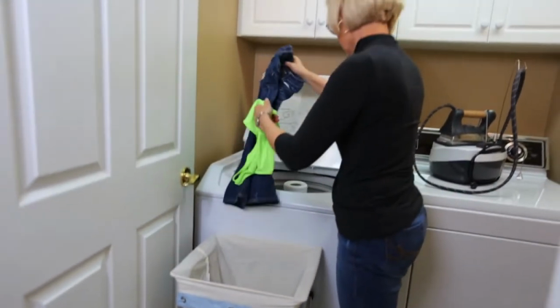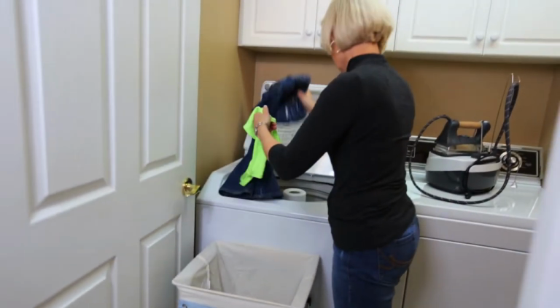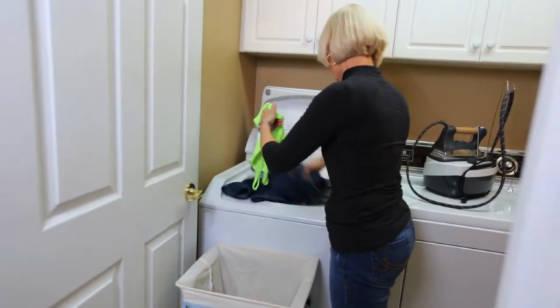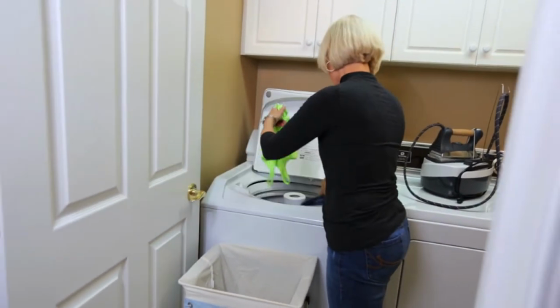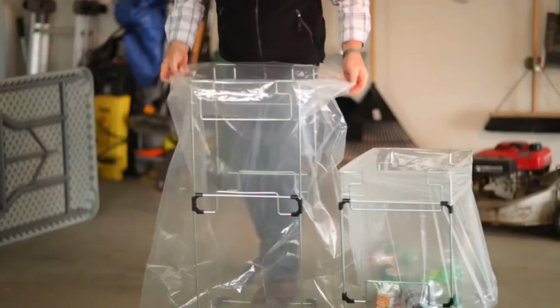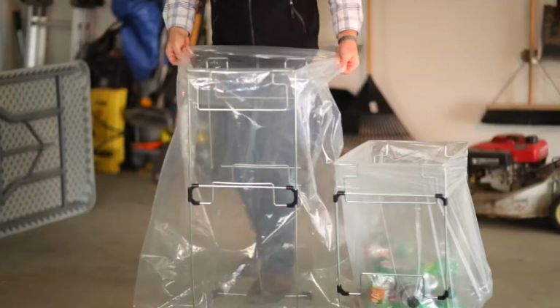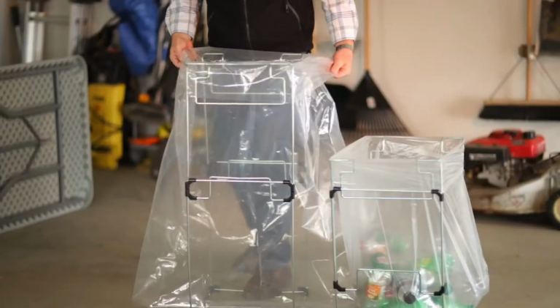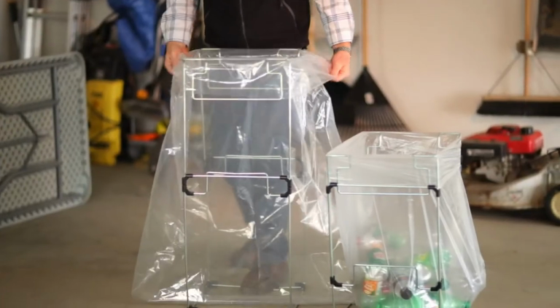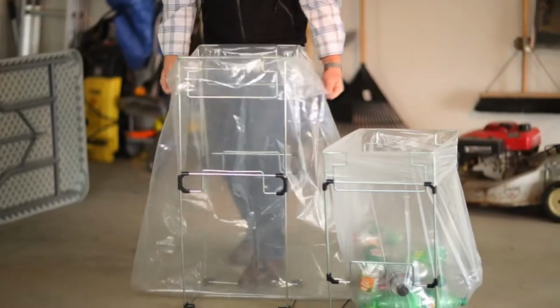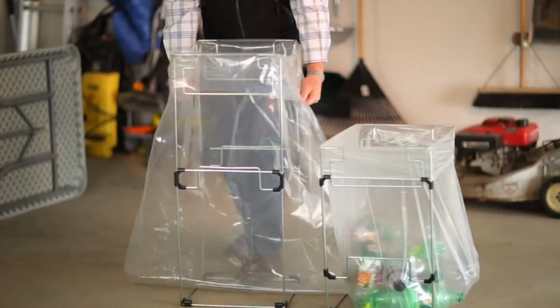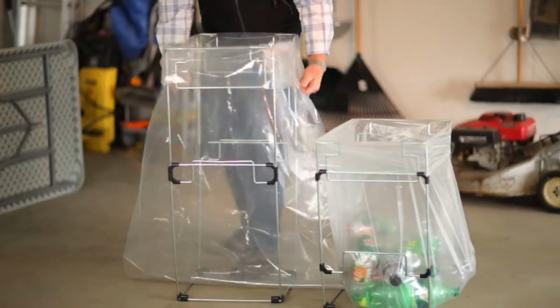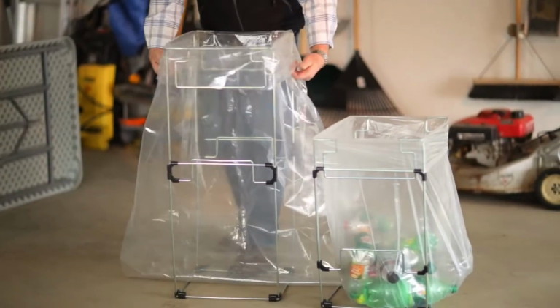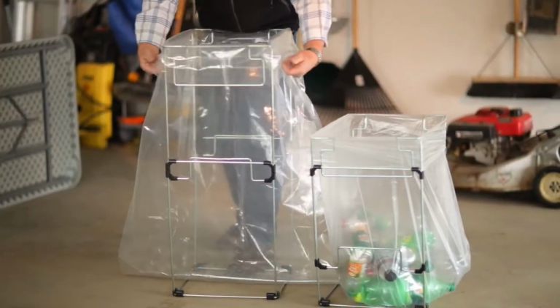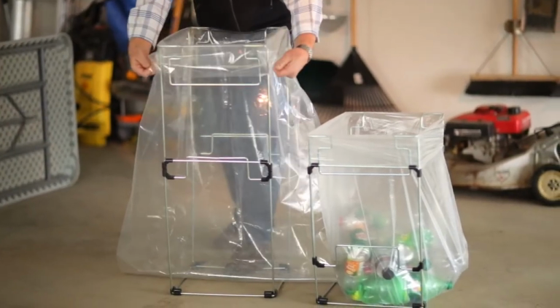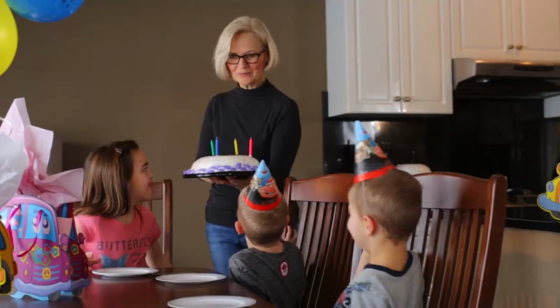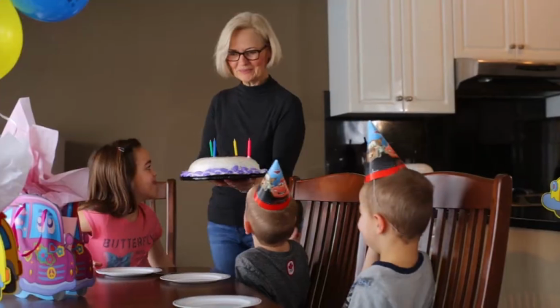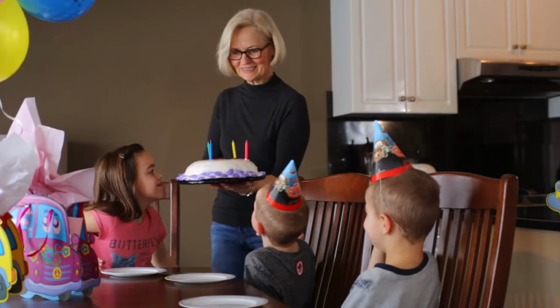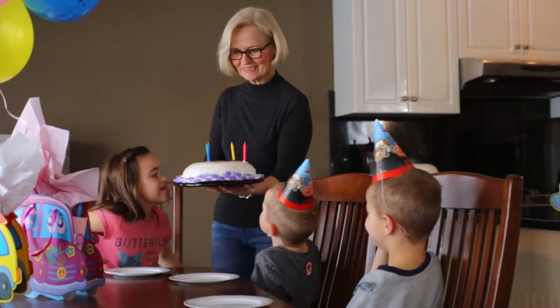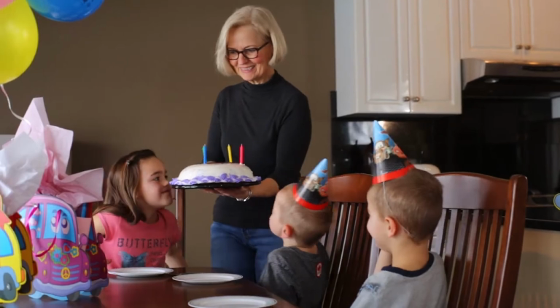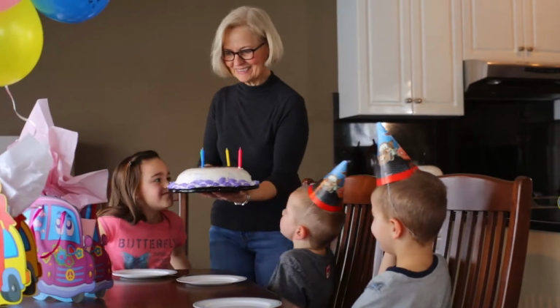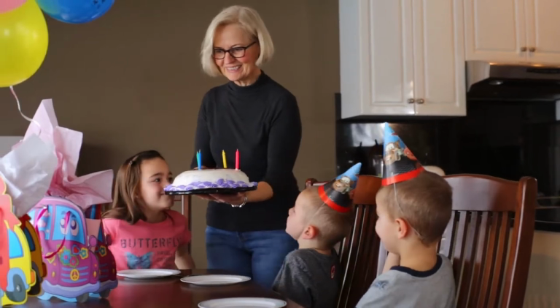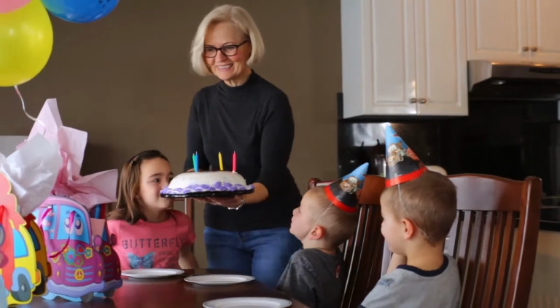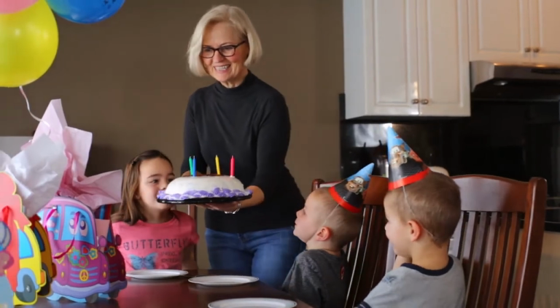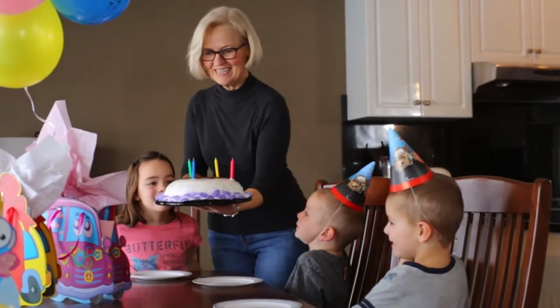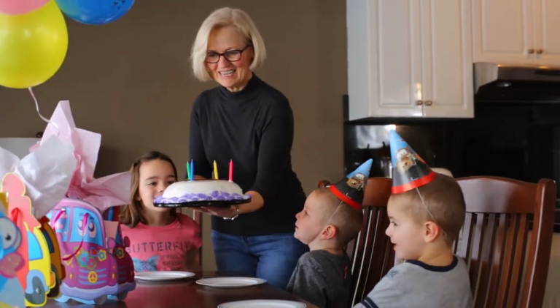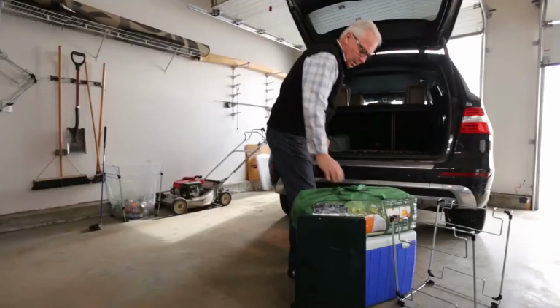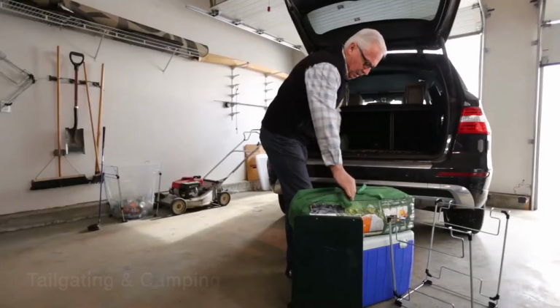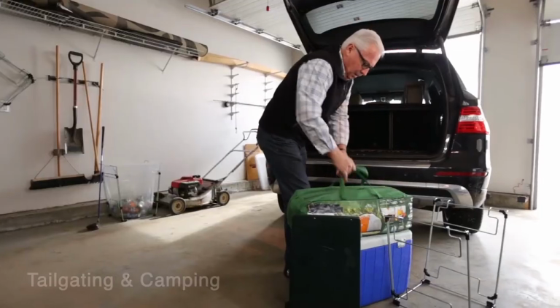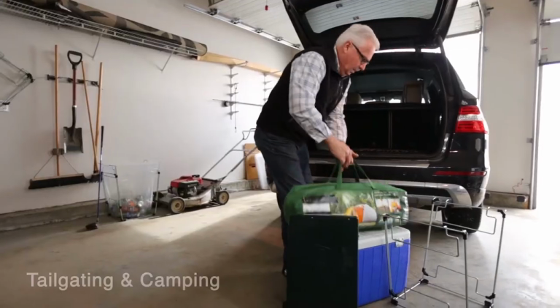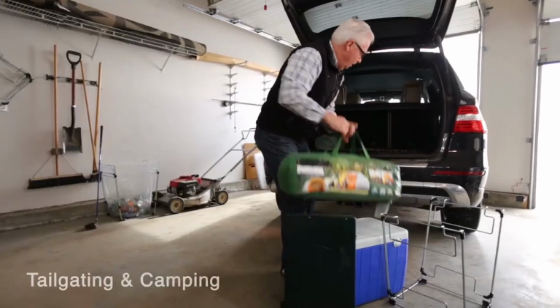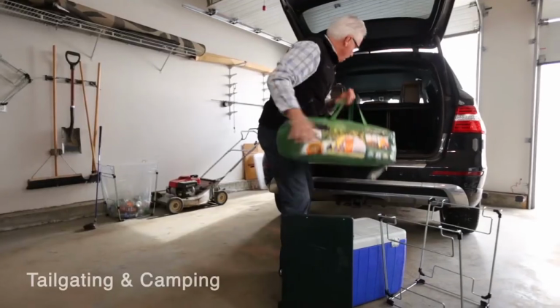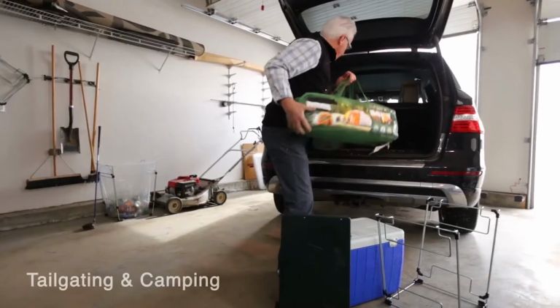It's also great for home storage and organizing, for birthday parties, even tailgating and camping.